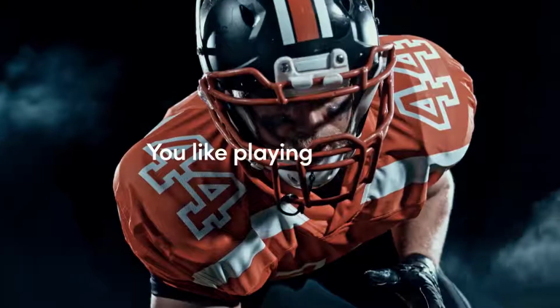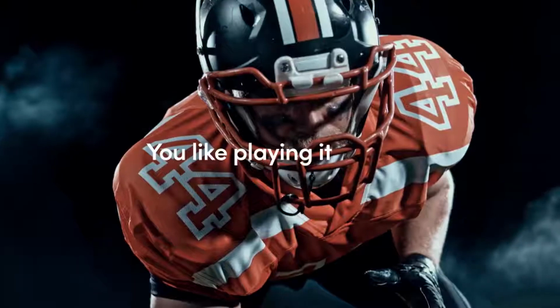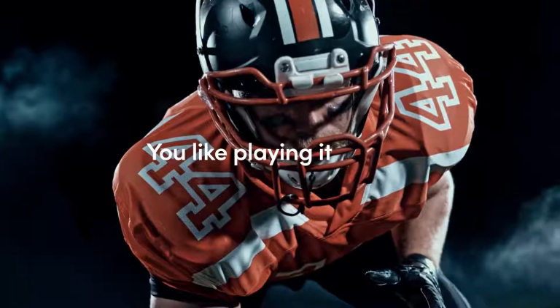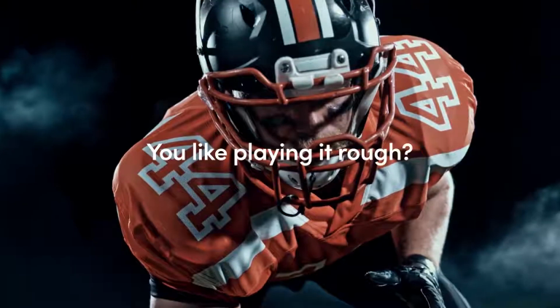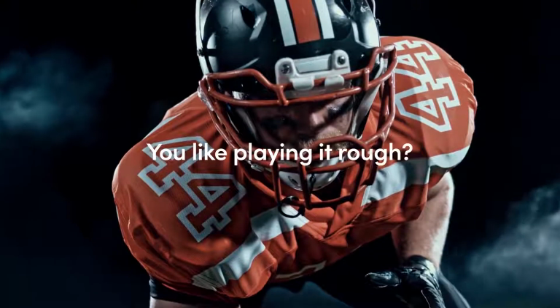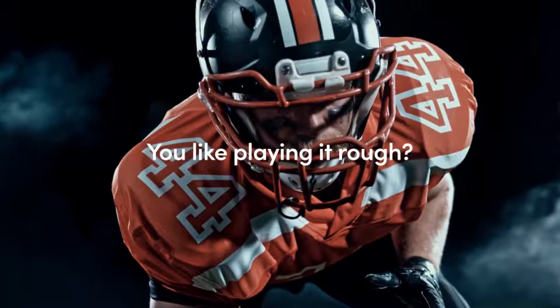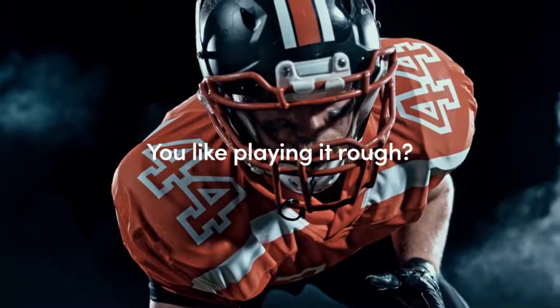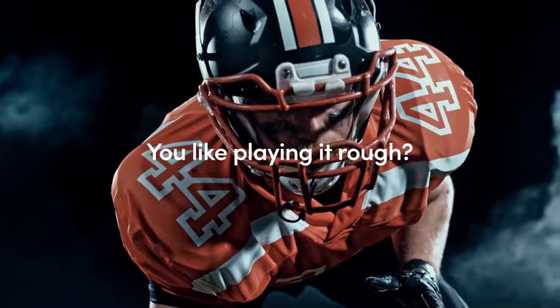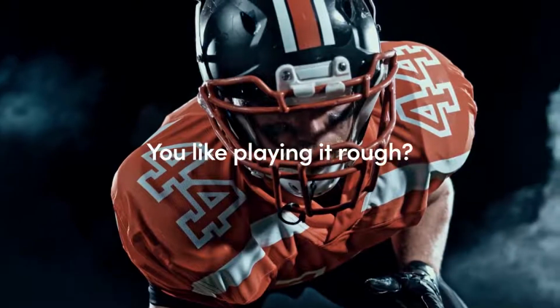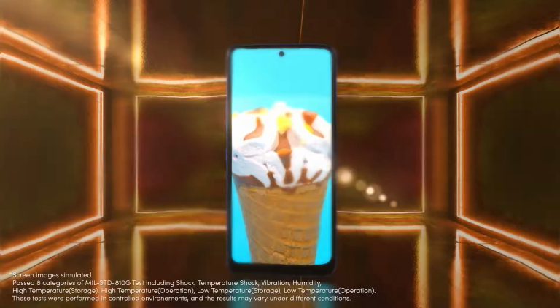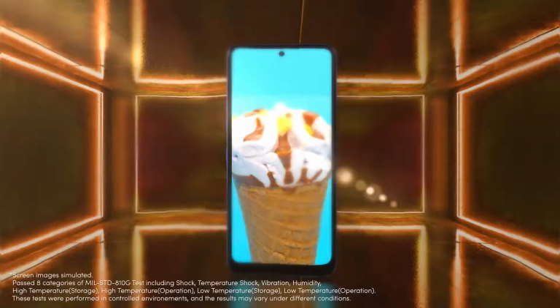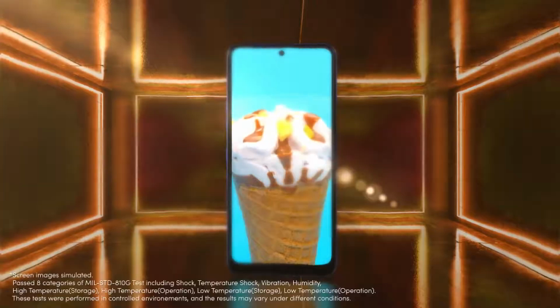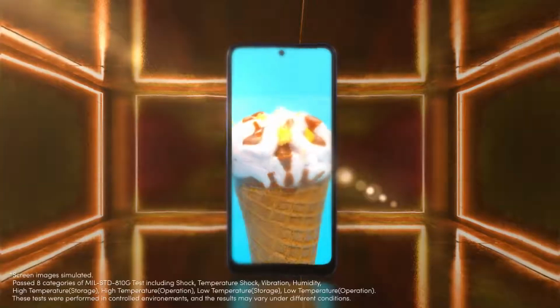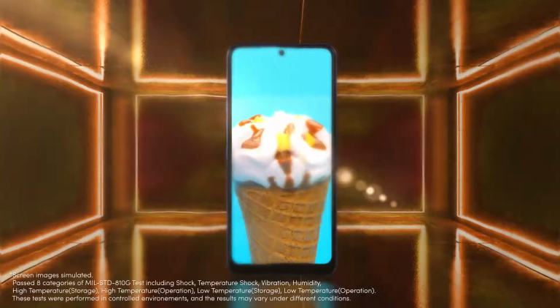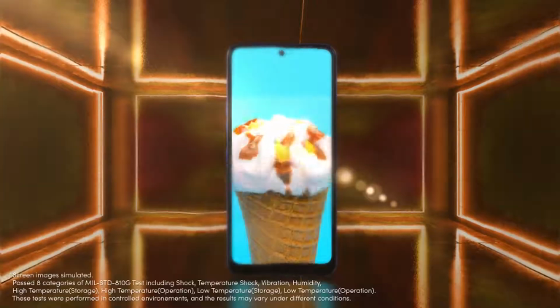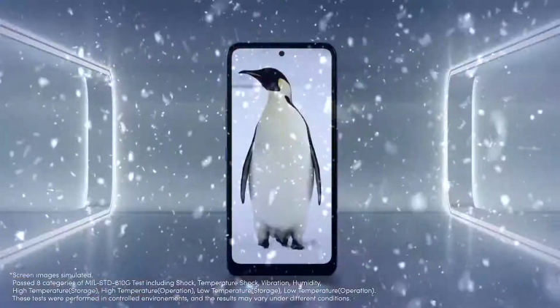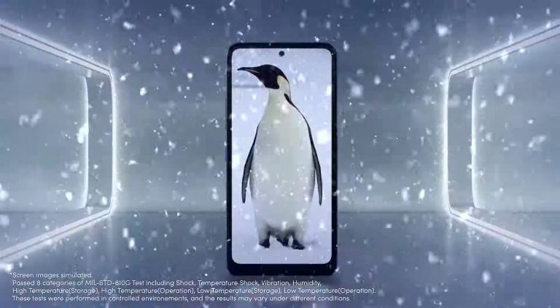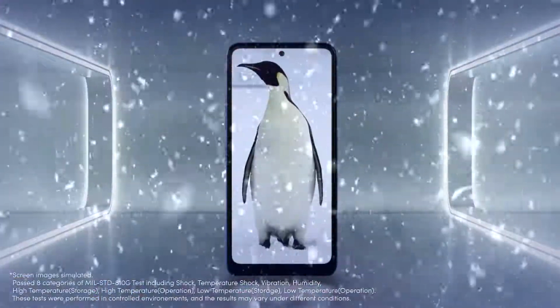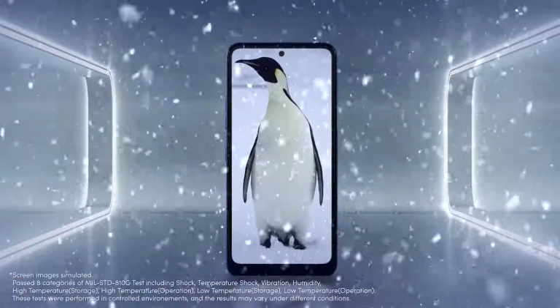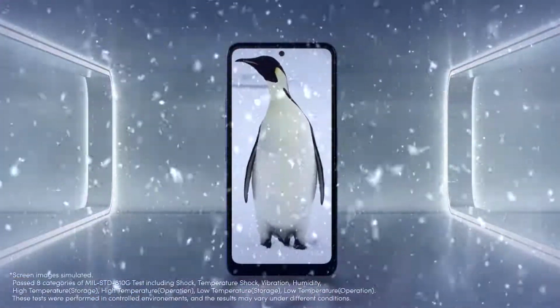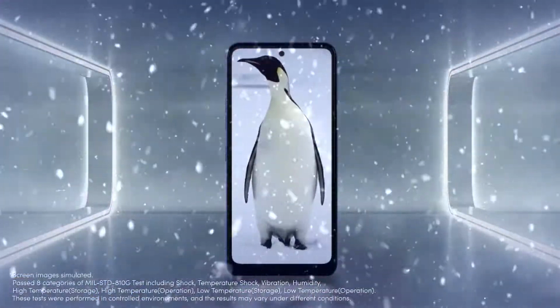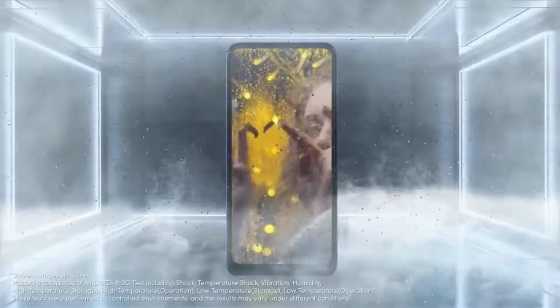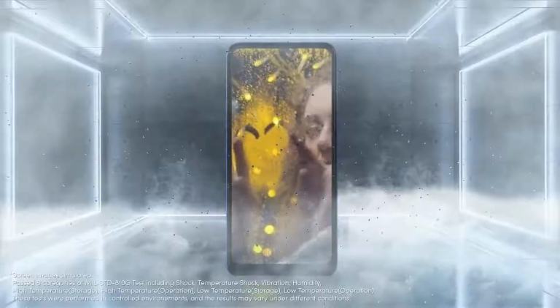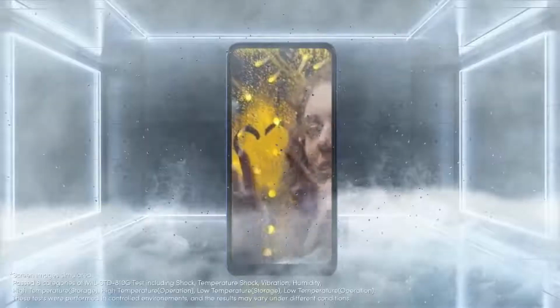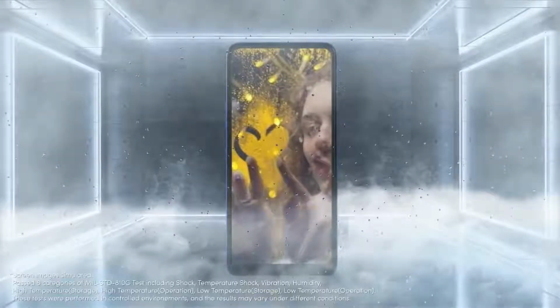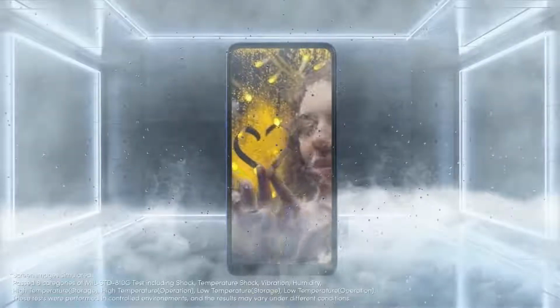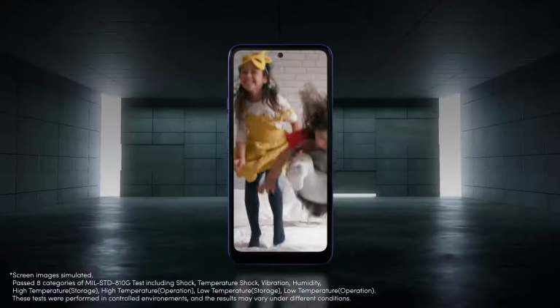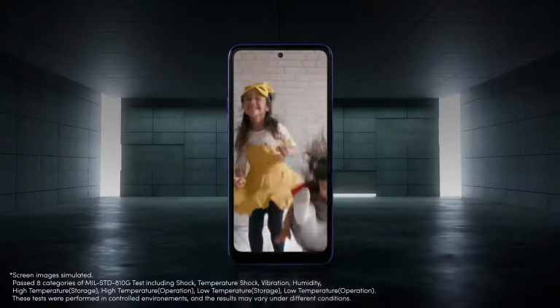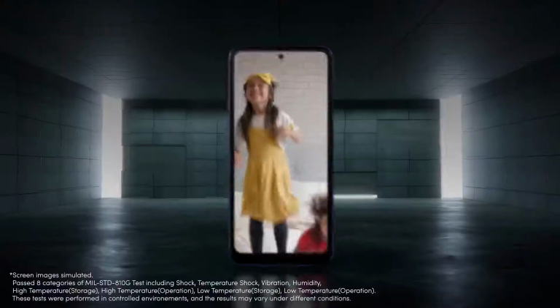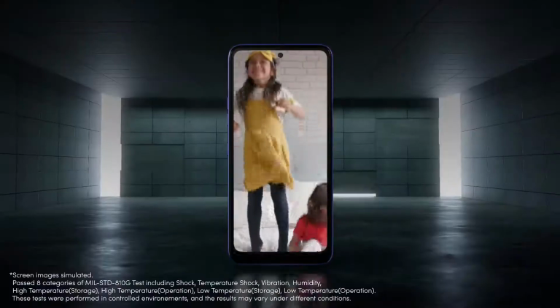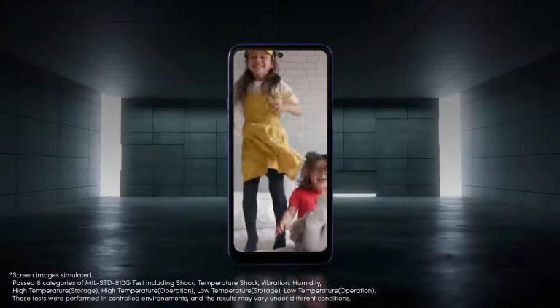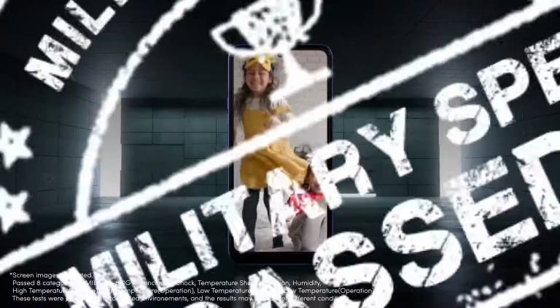You like playing it rough? Don't worry. The K52 passed even the military specs.